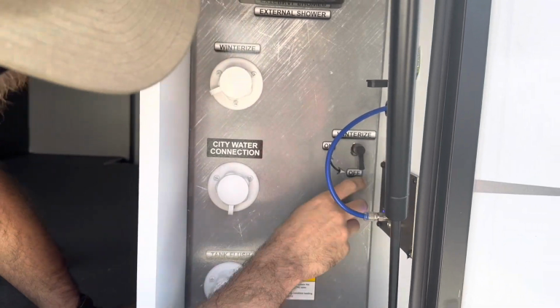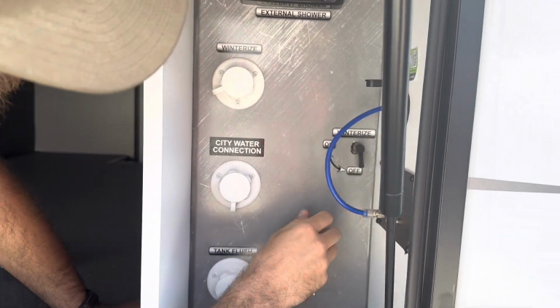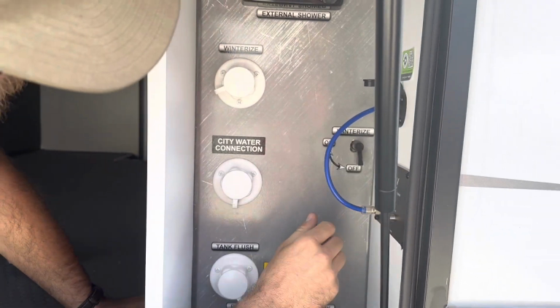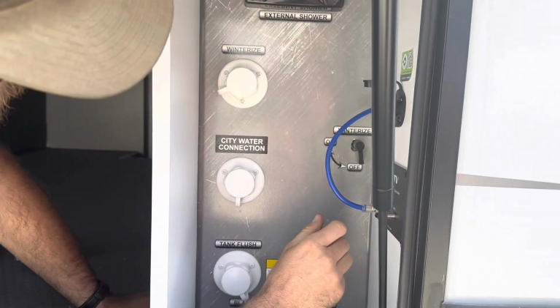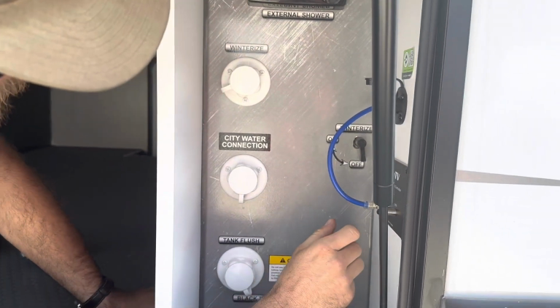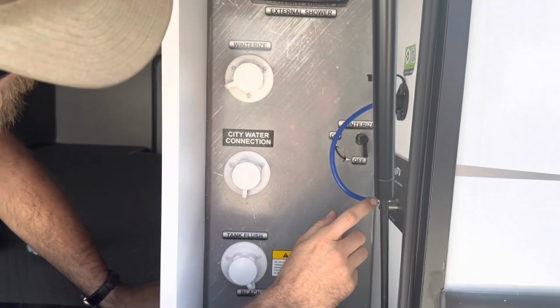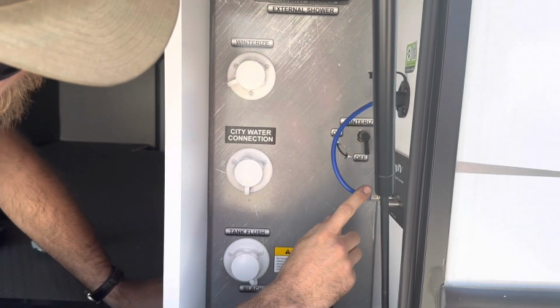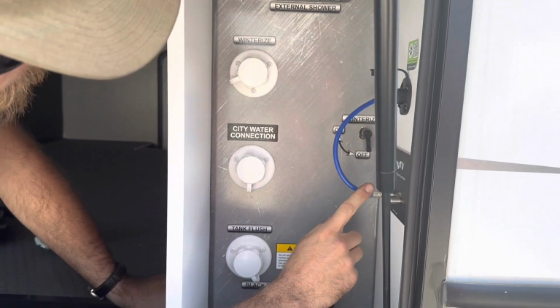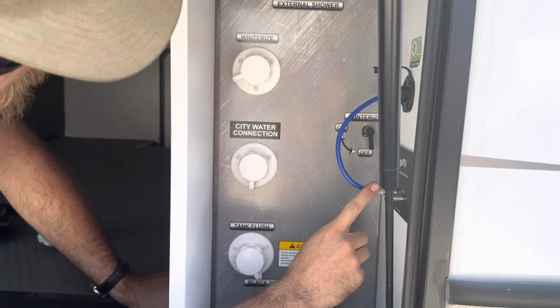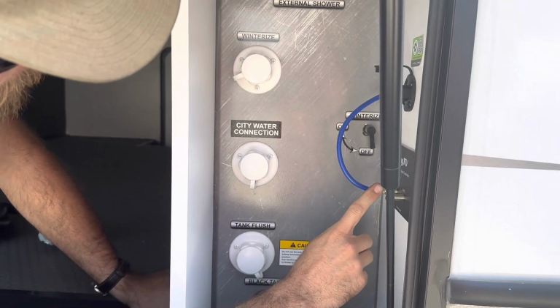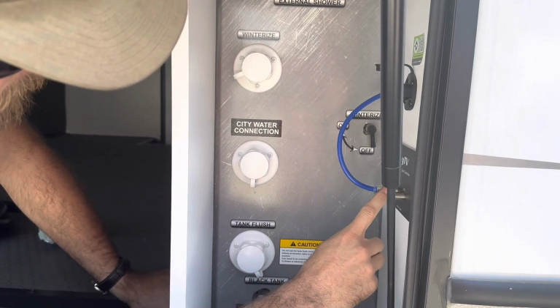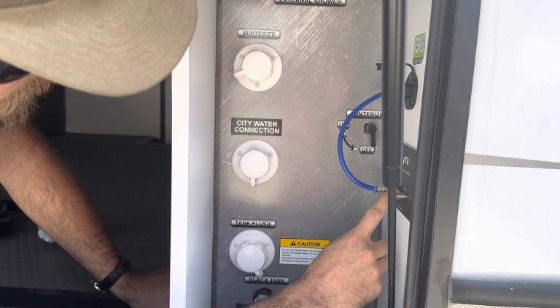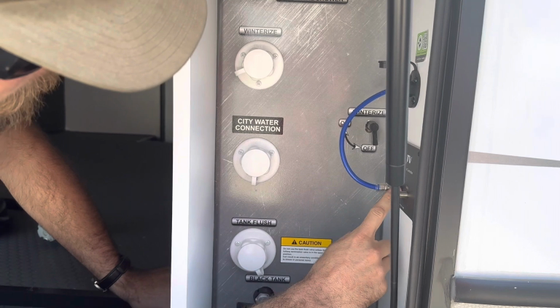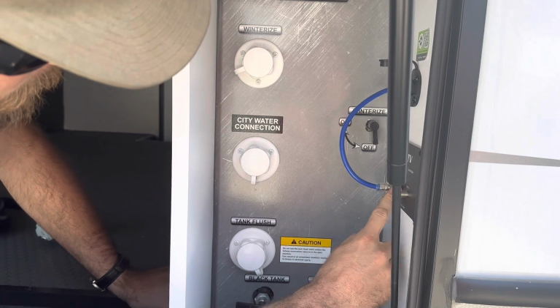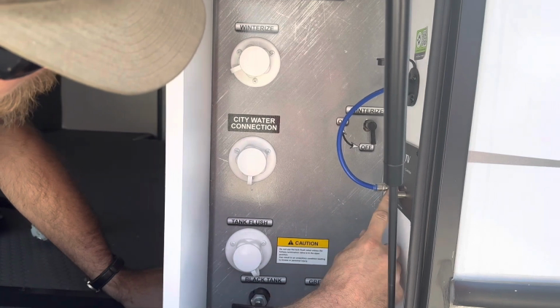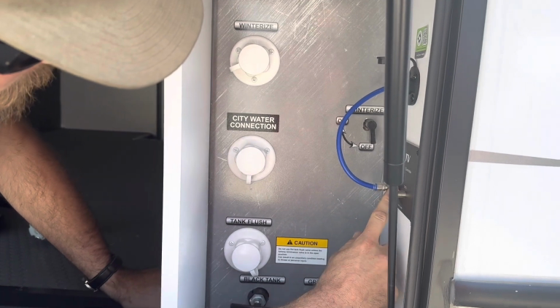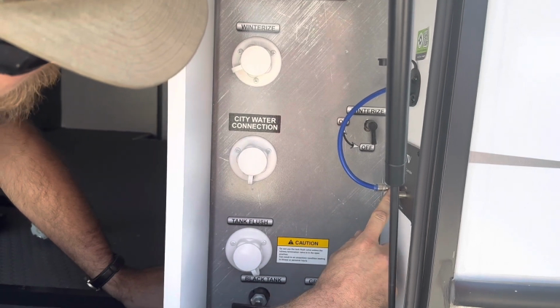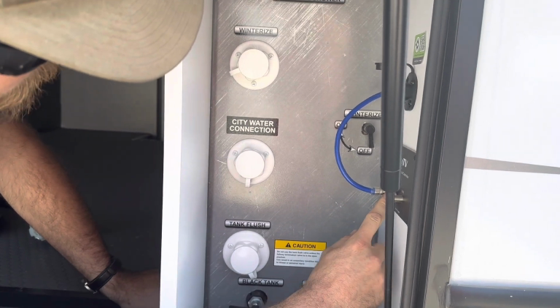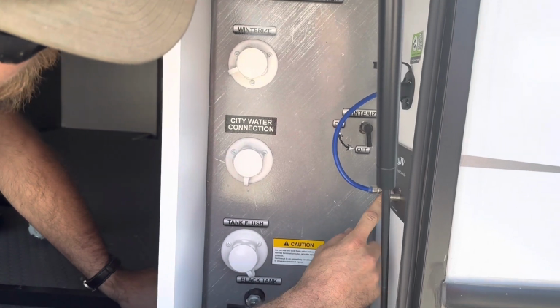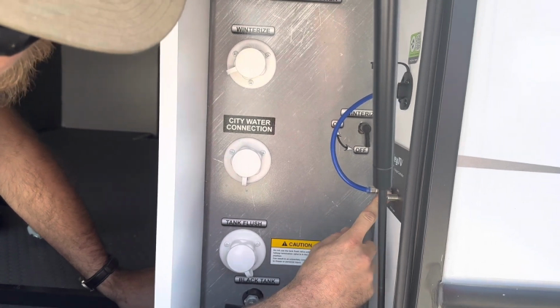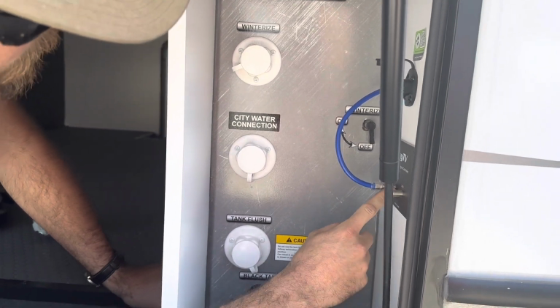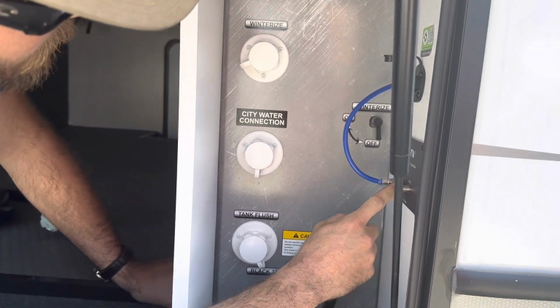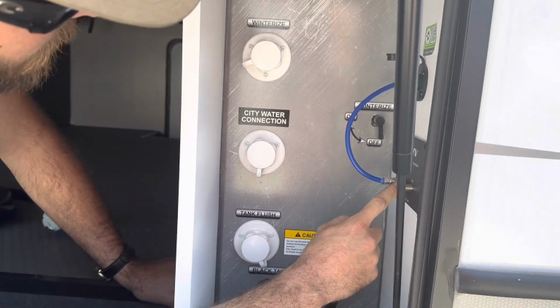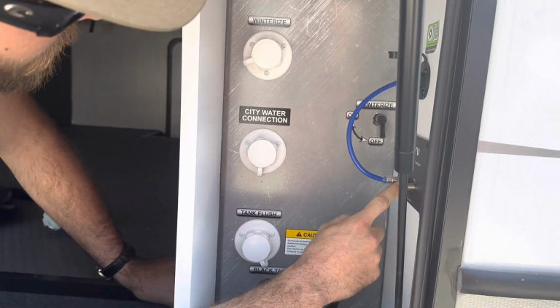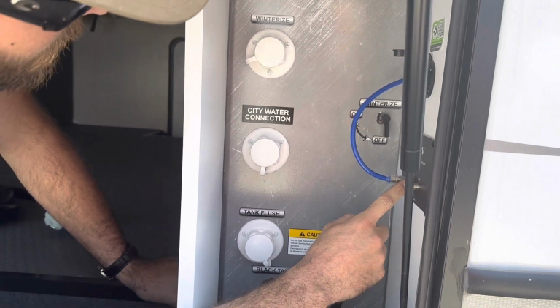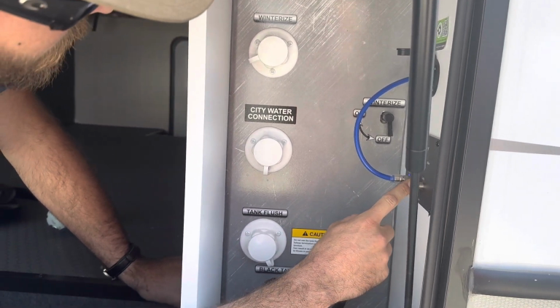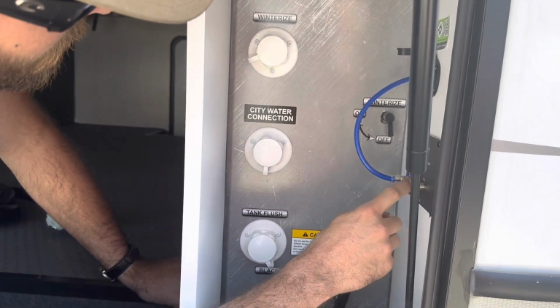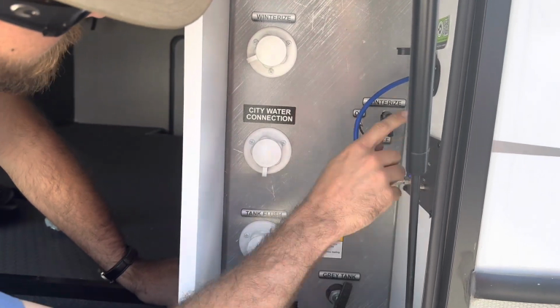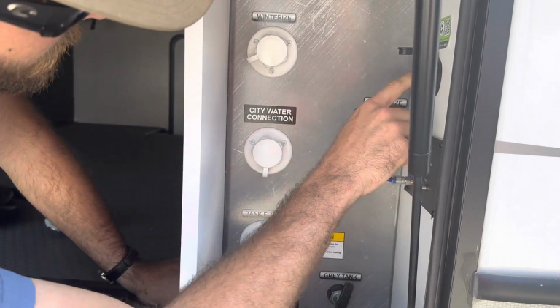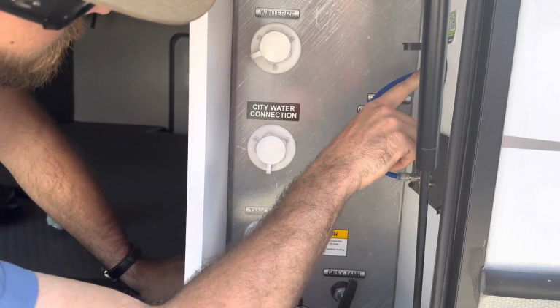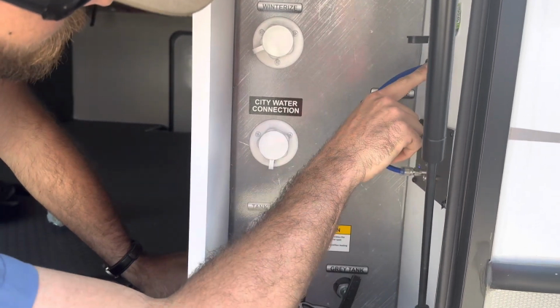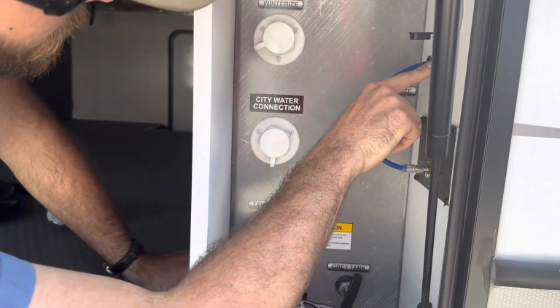On the right we've got our key TV, and then up here is our solar.